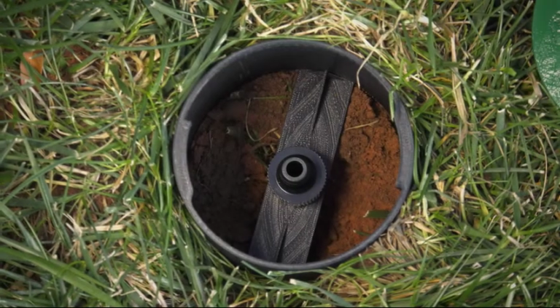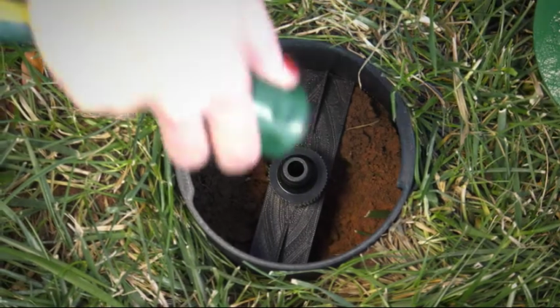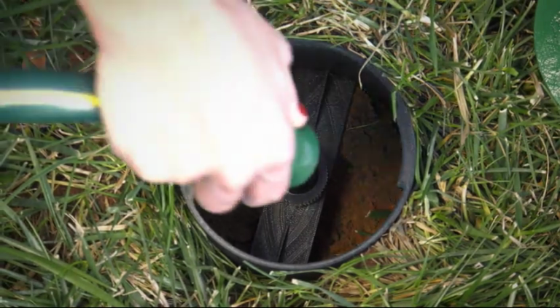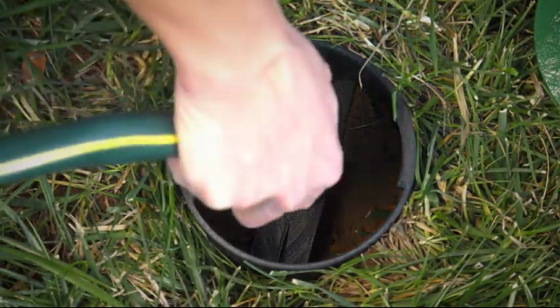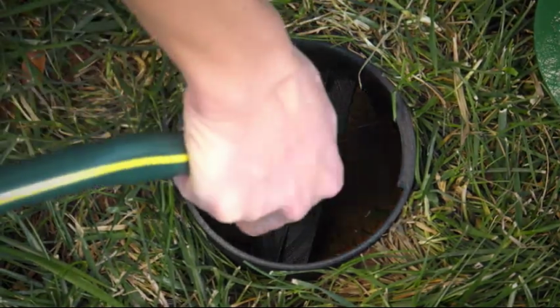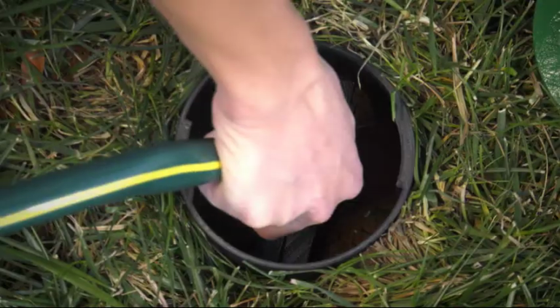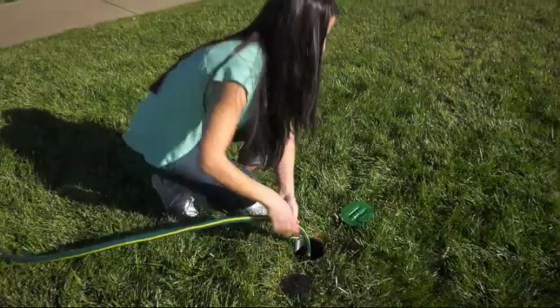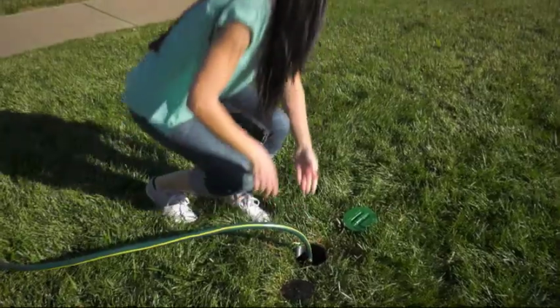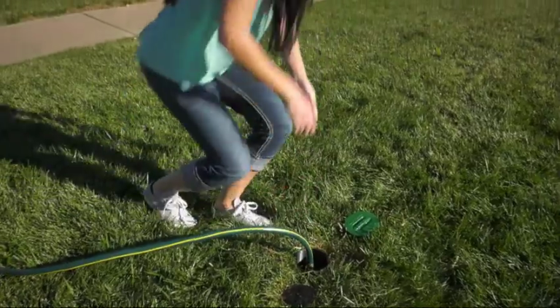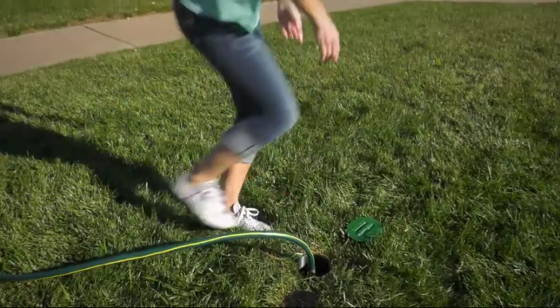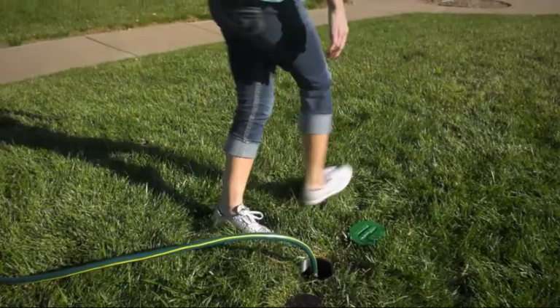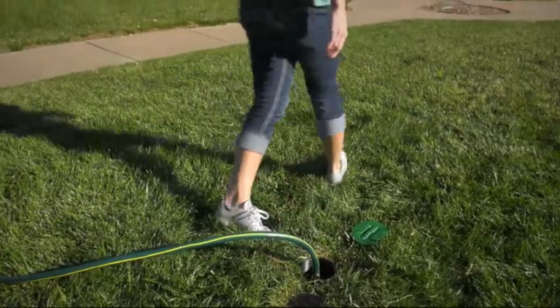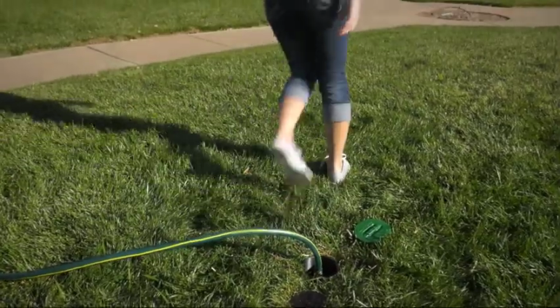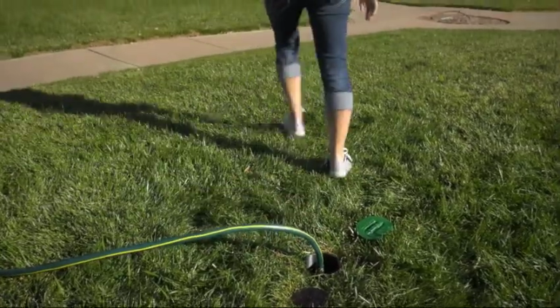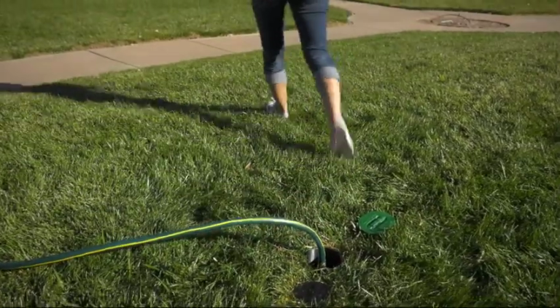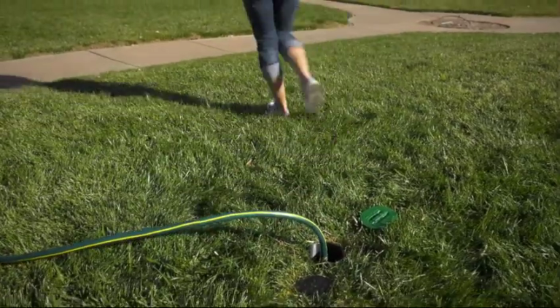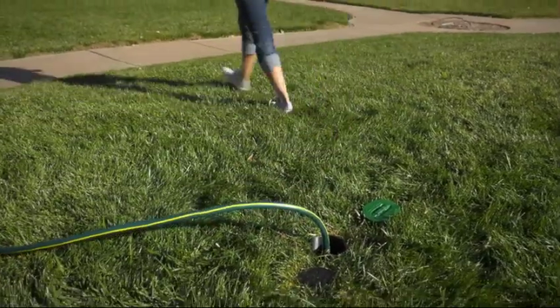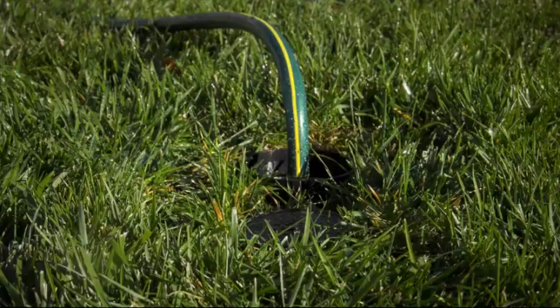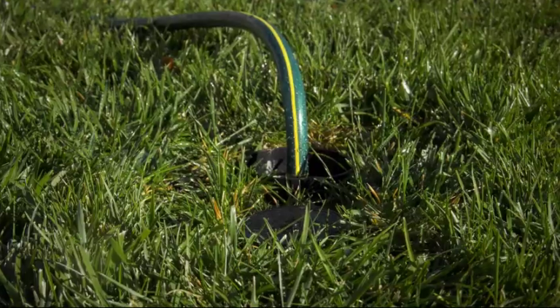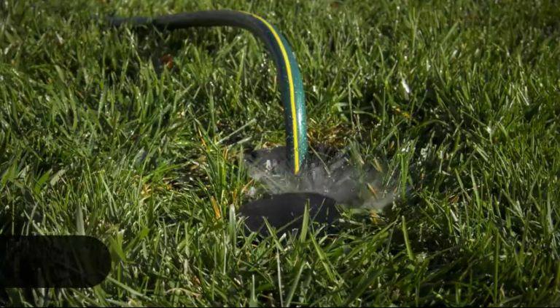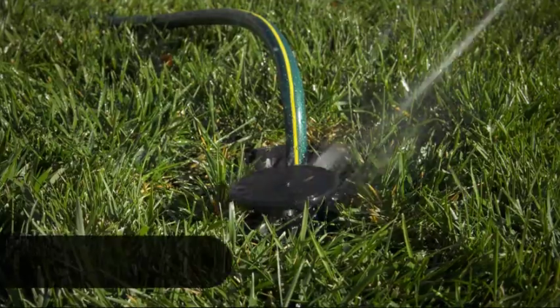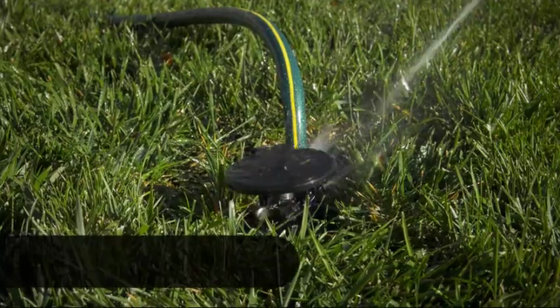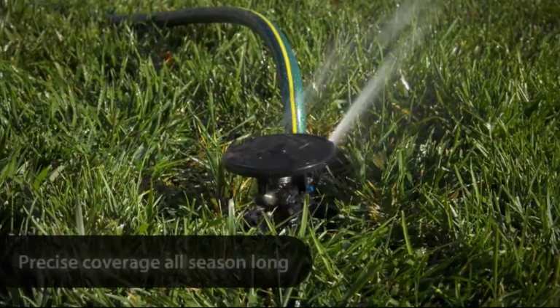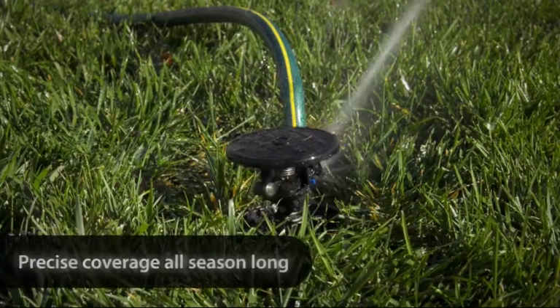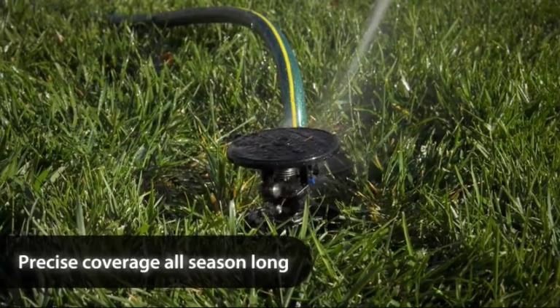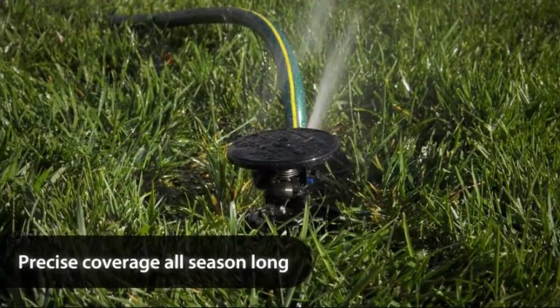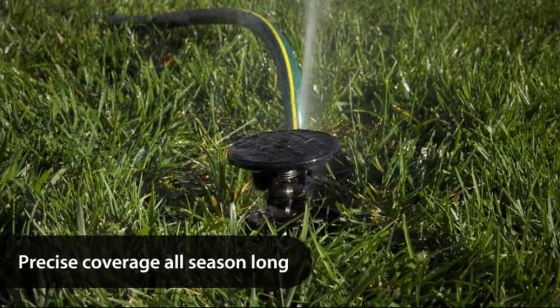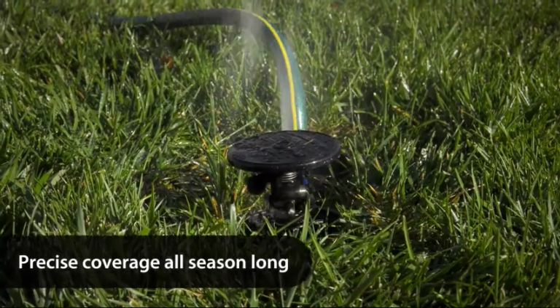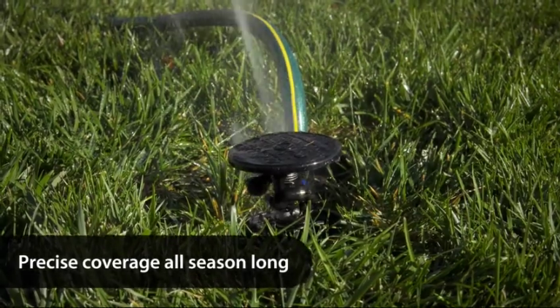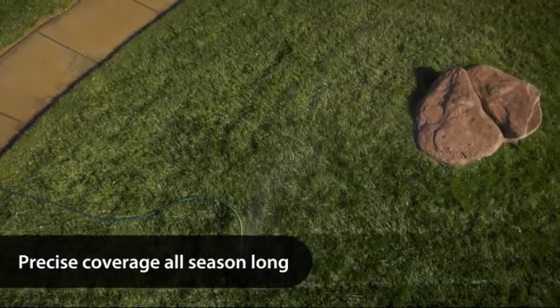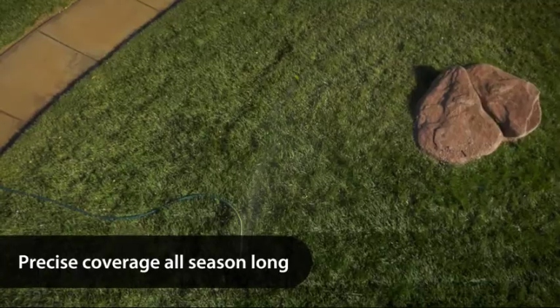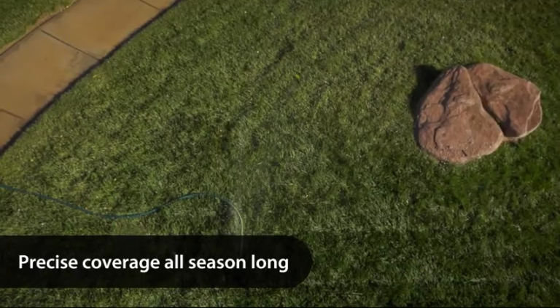Just turn on your water, adjust the pattern once, and experience precise coverage all season long.